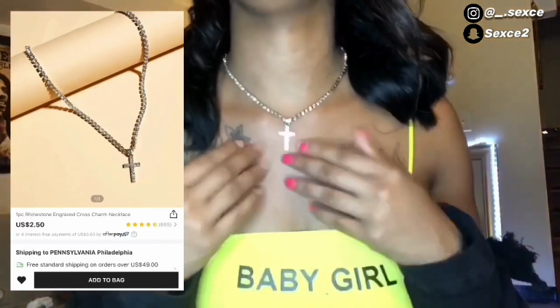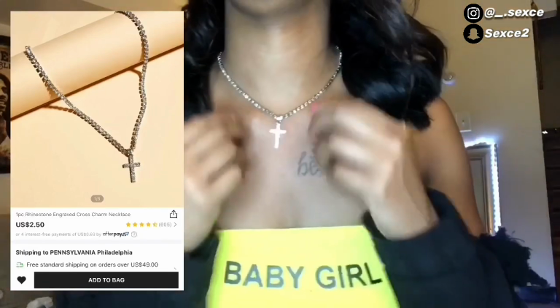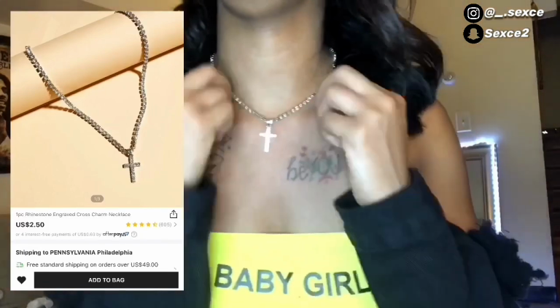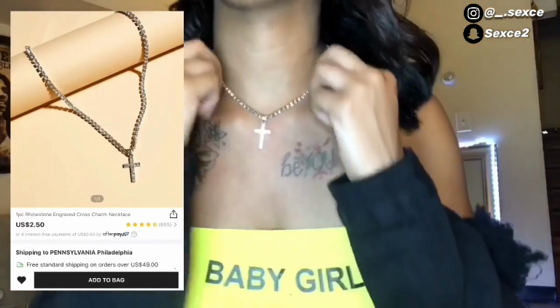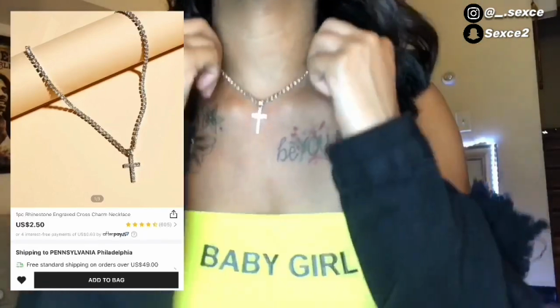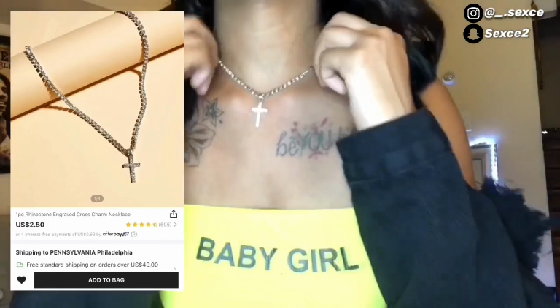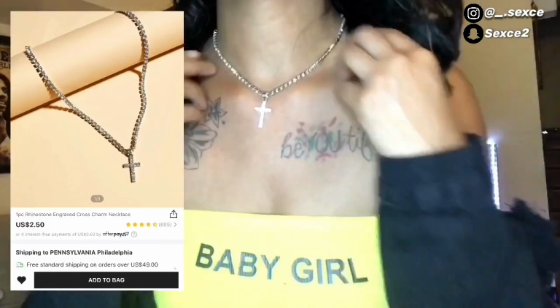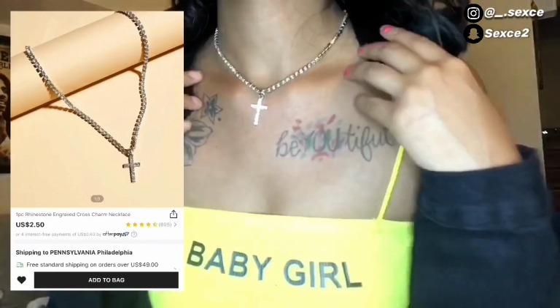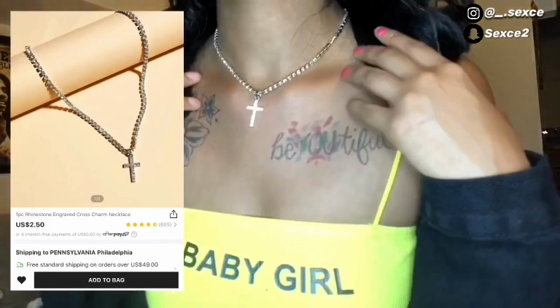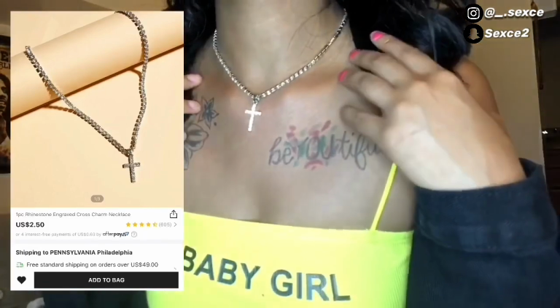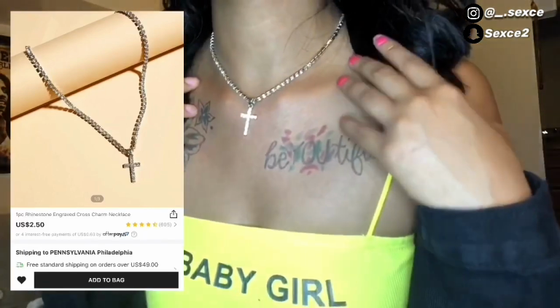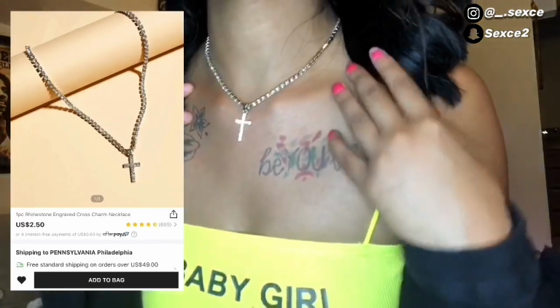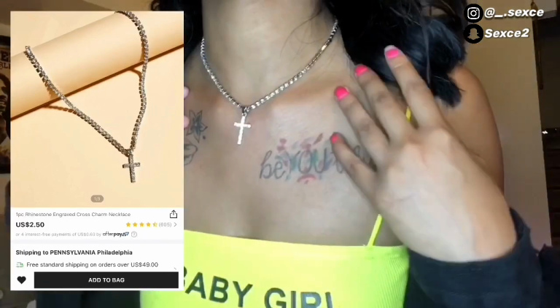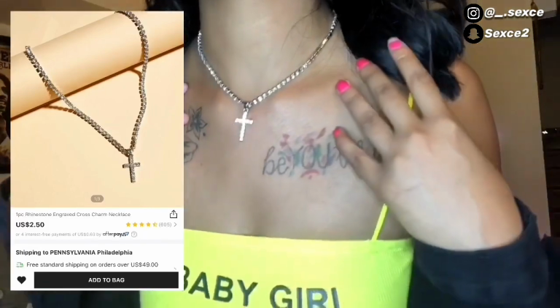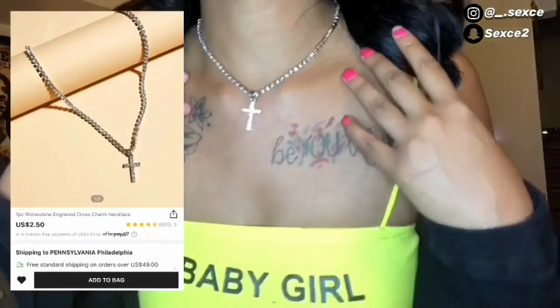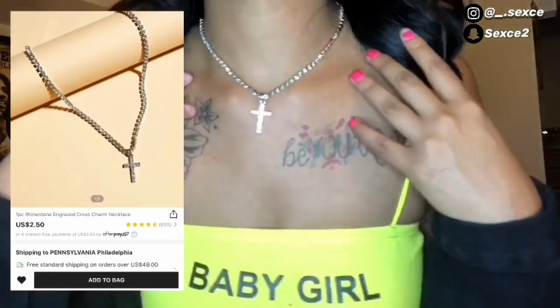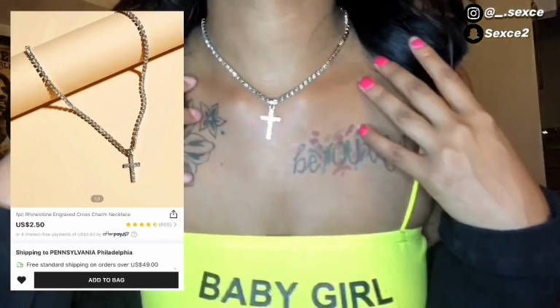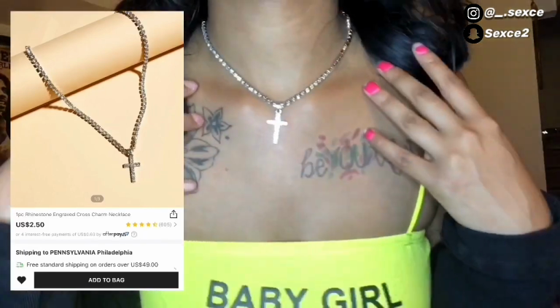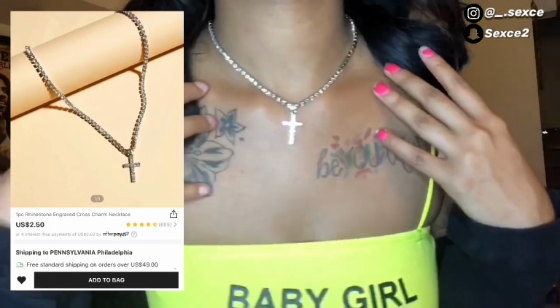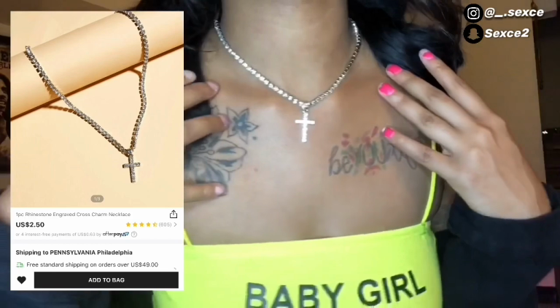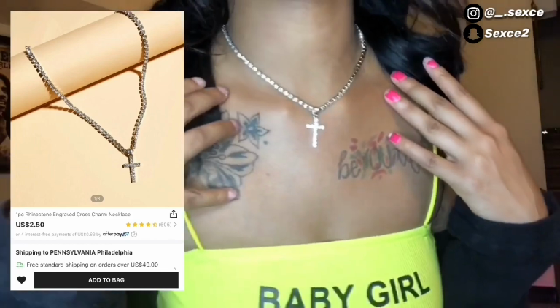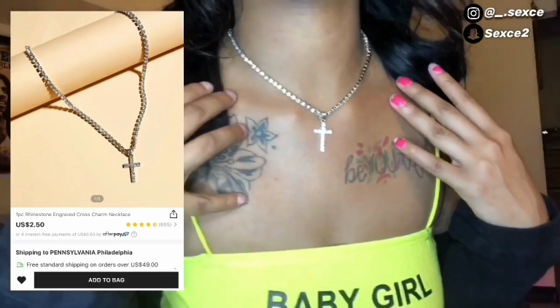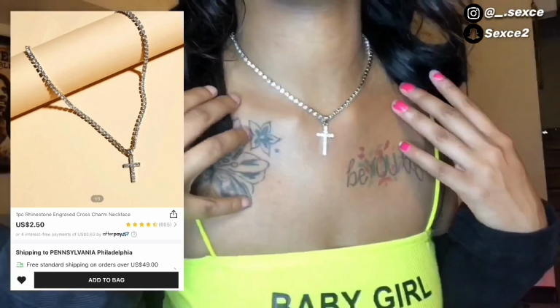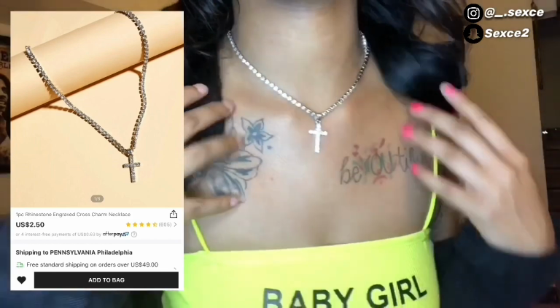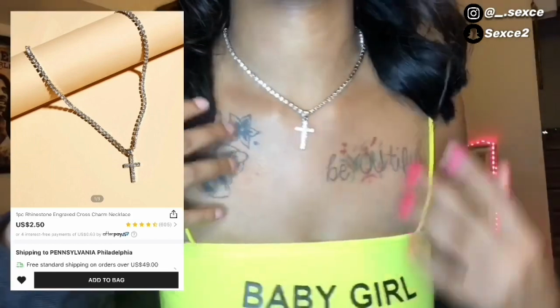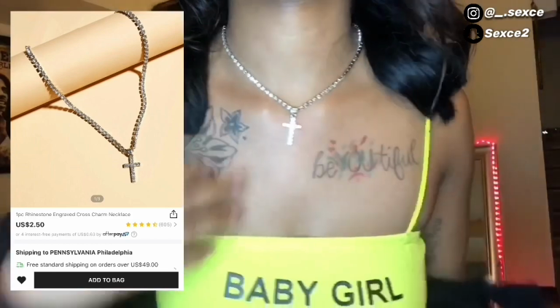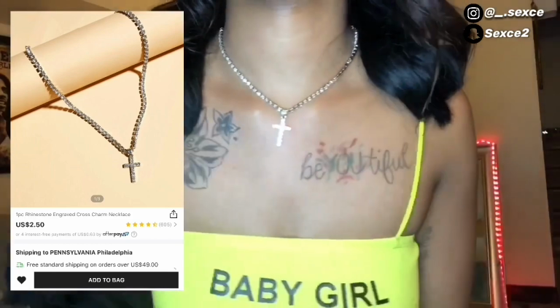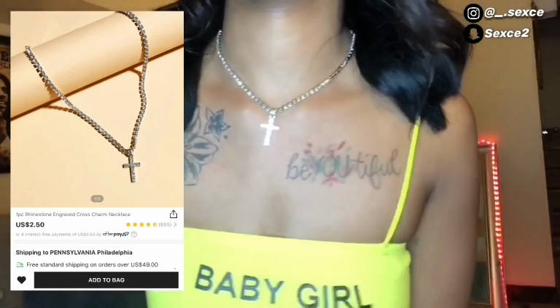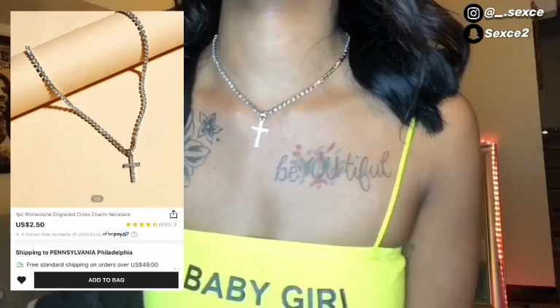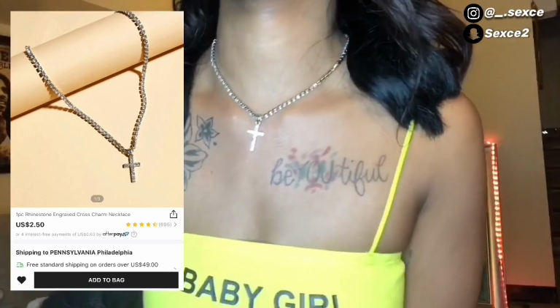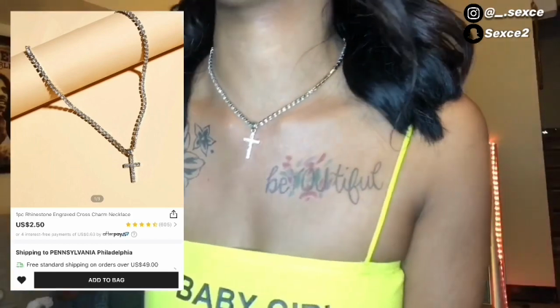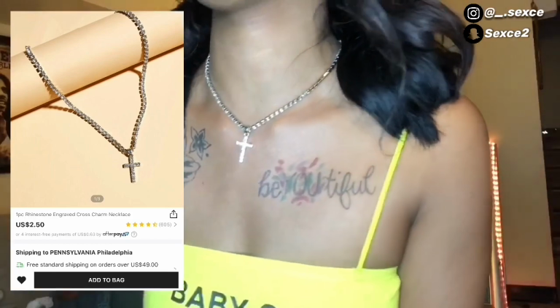I just want to warn you — the cross pendant is very cute but it does feel a little cheap. I don't think it looks too cheap from a distance though.